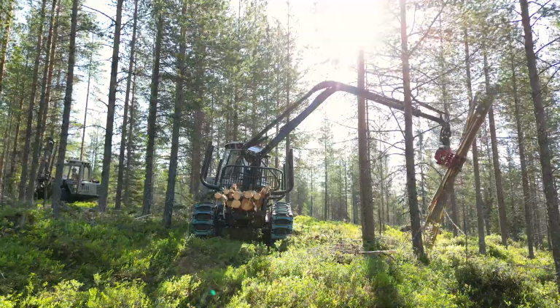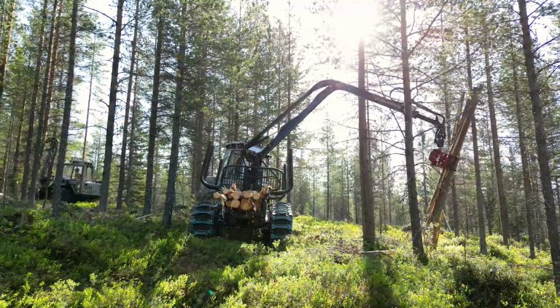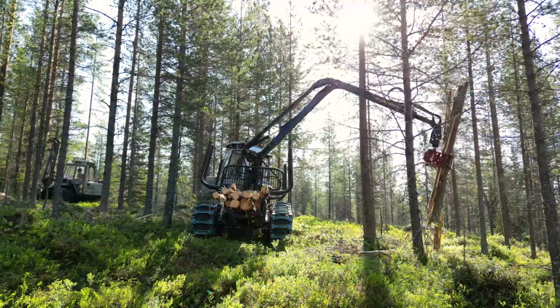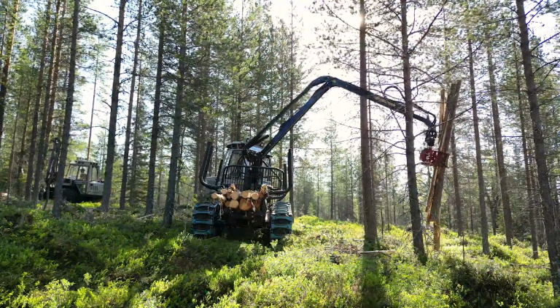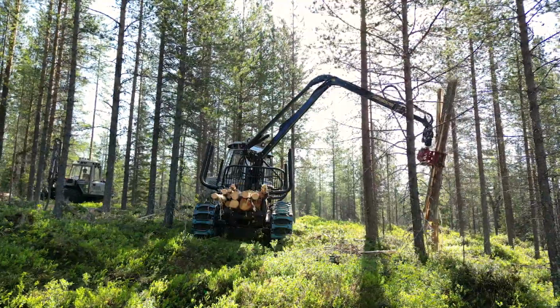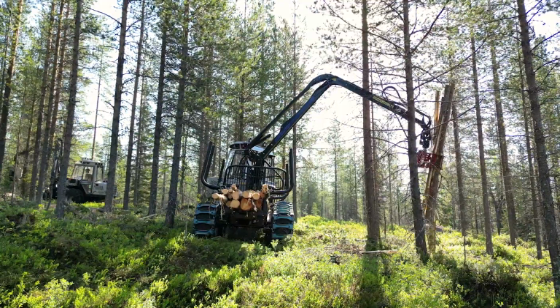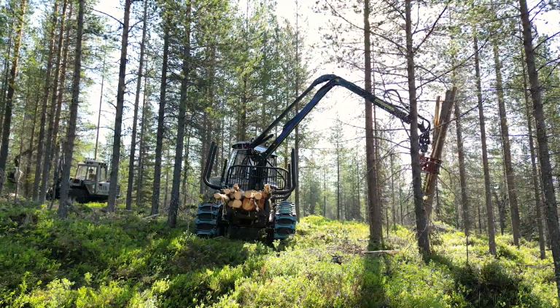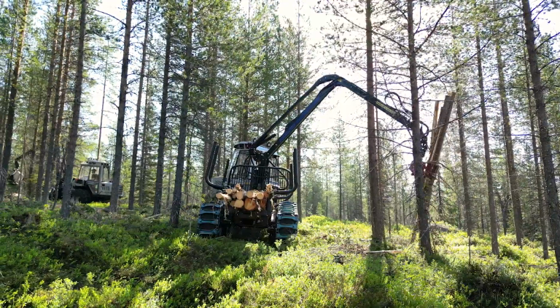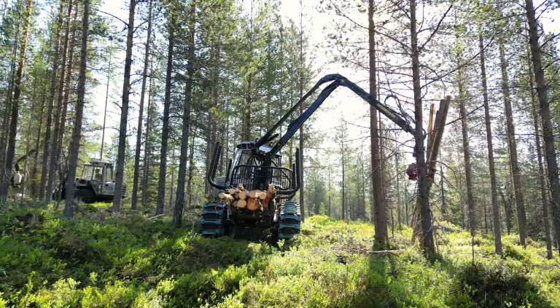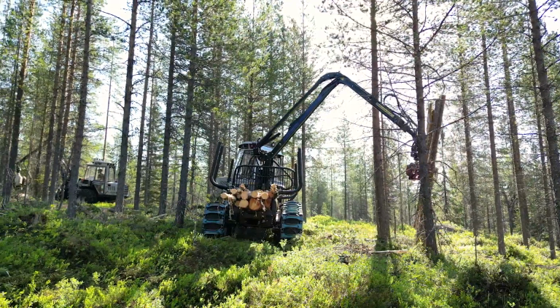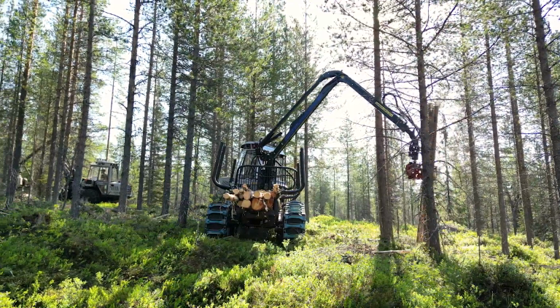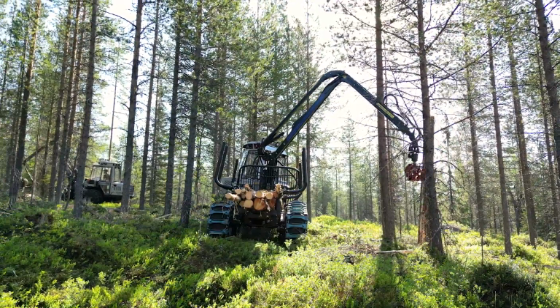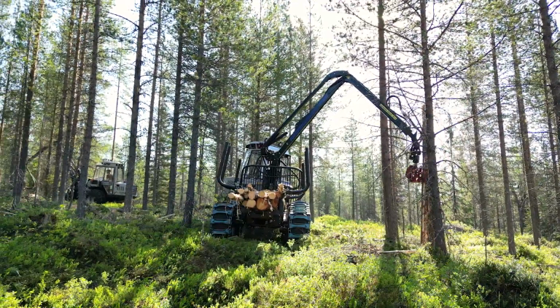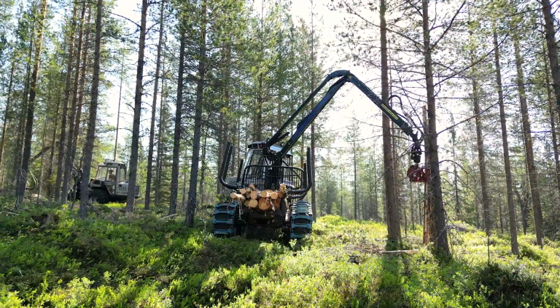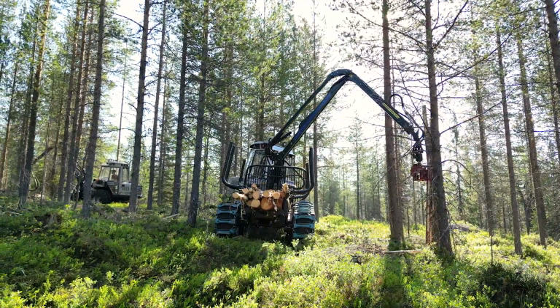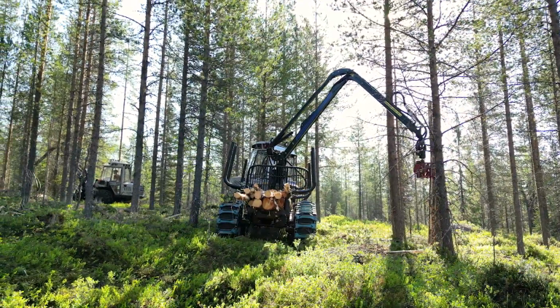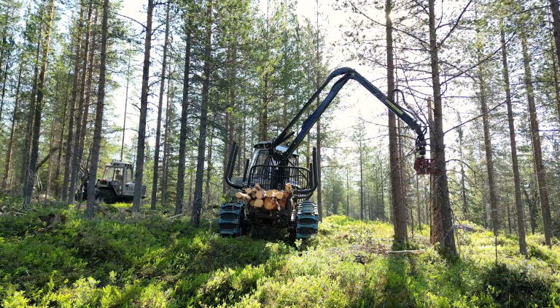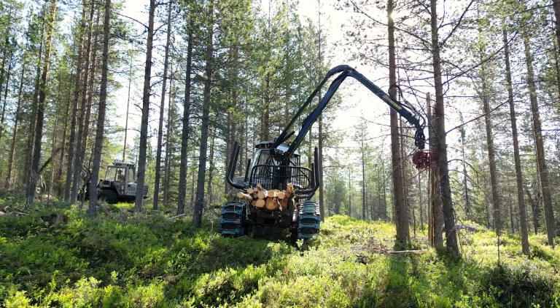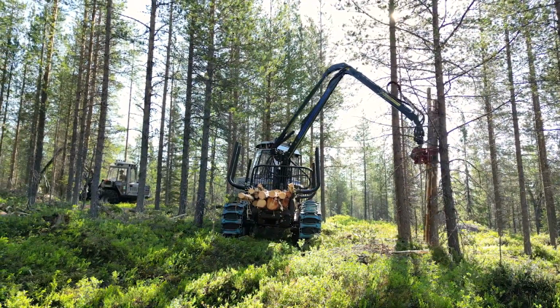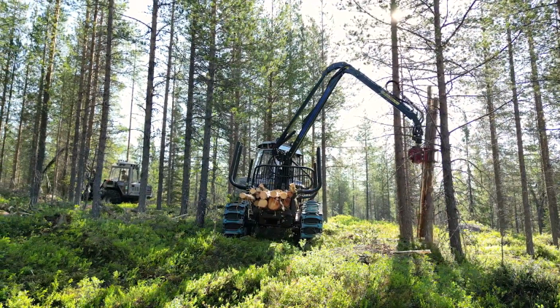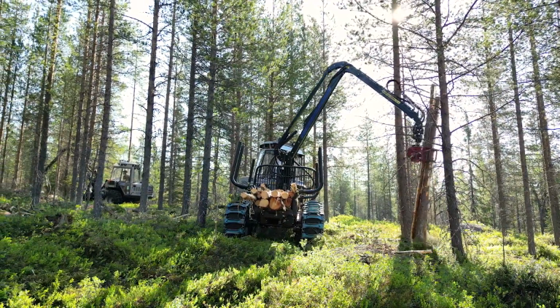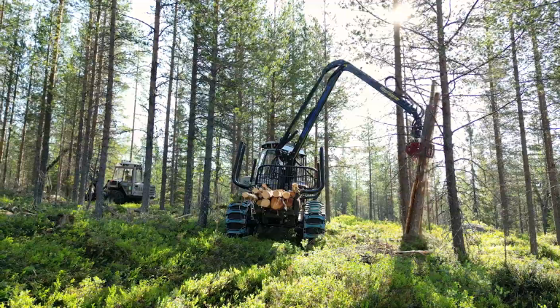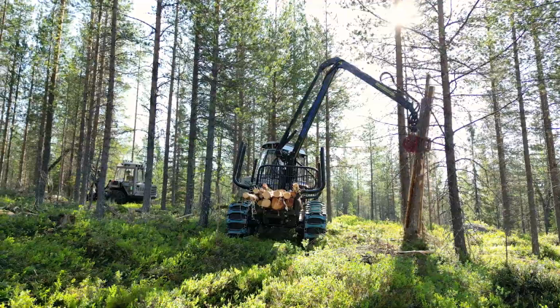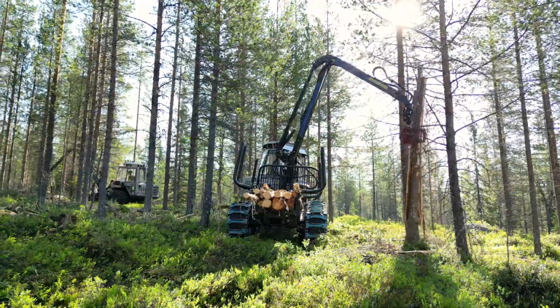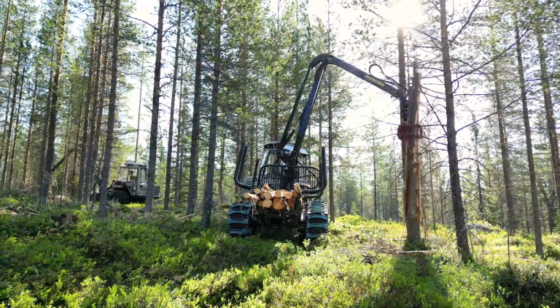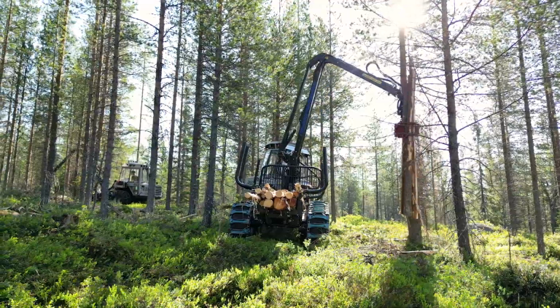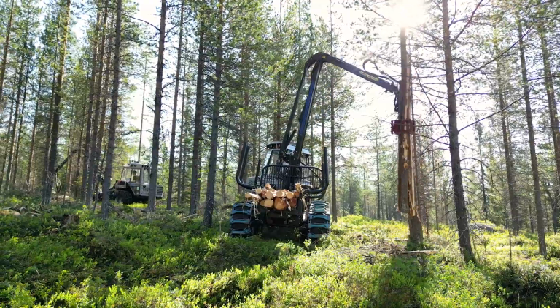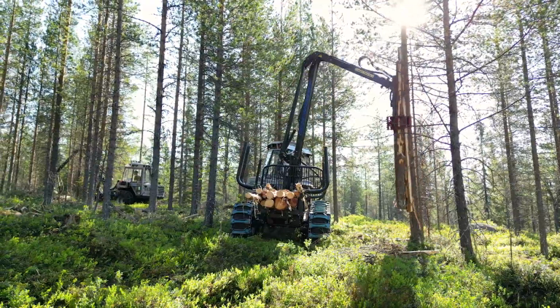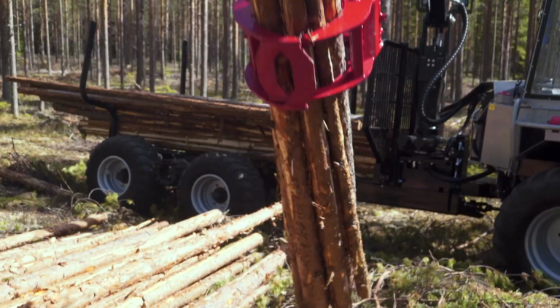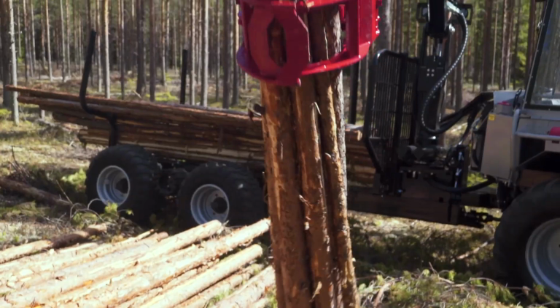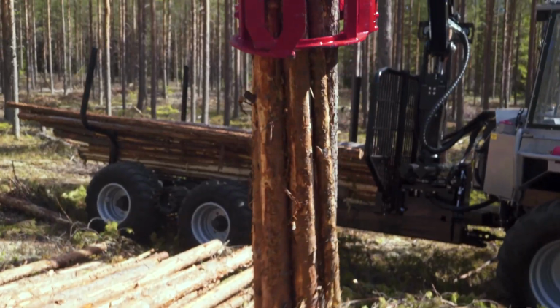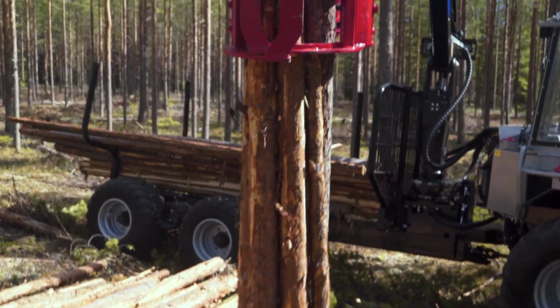The Vimec 610 has a fast and energy efficient crane, available with or without a telescope.